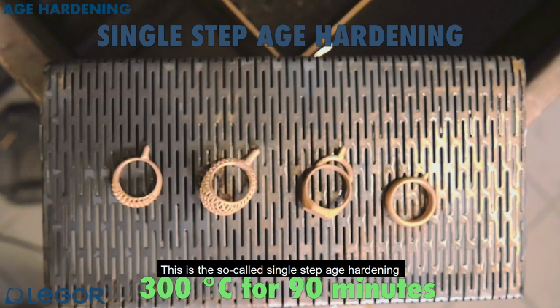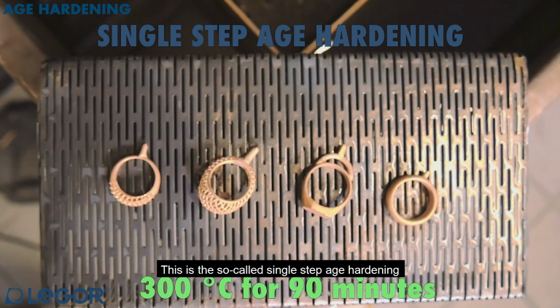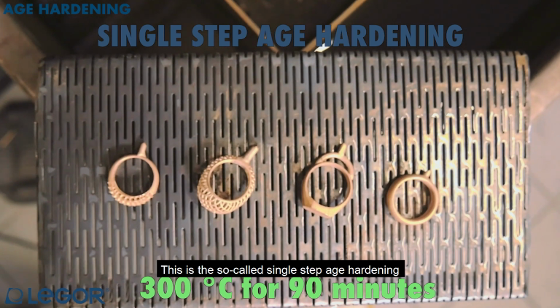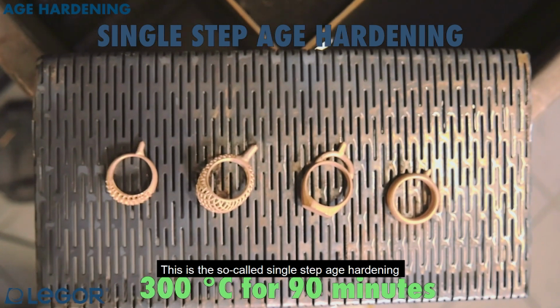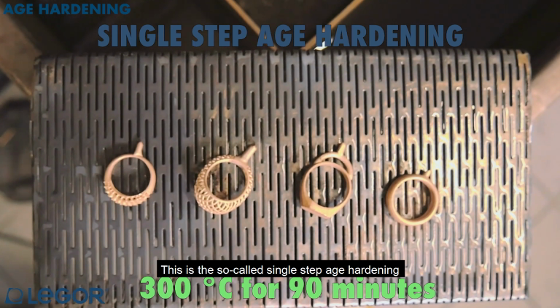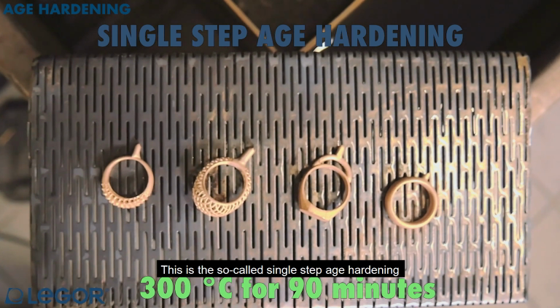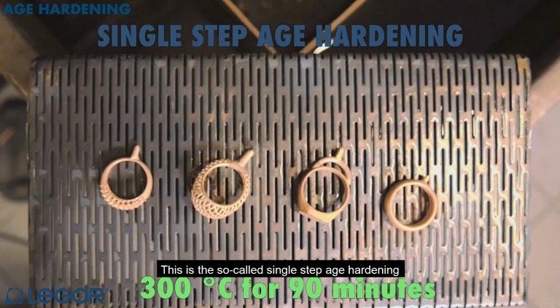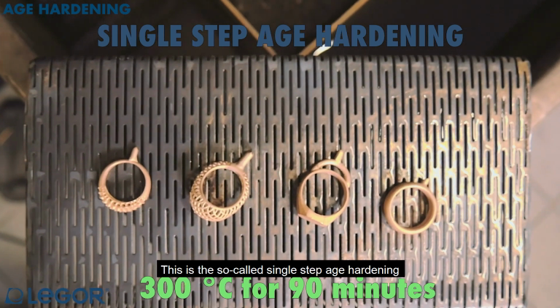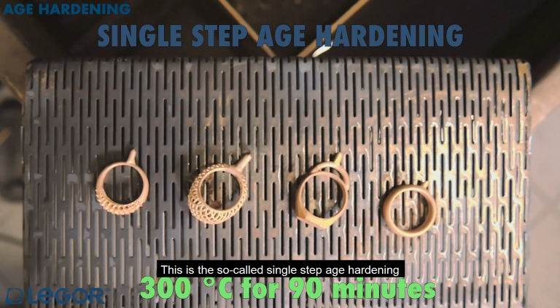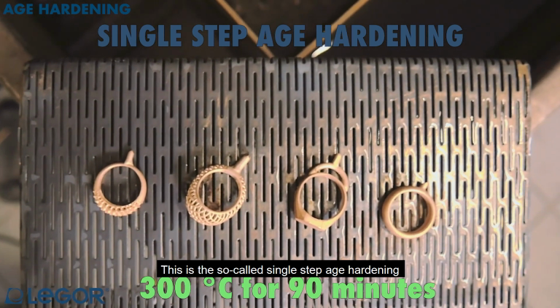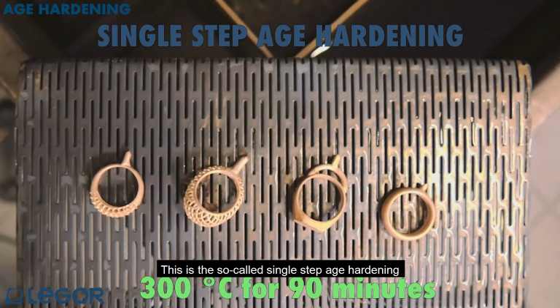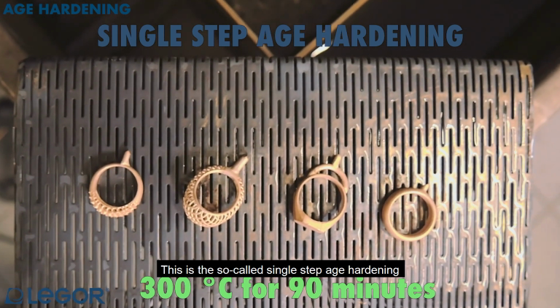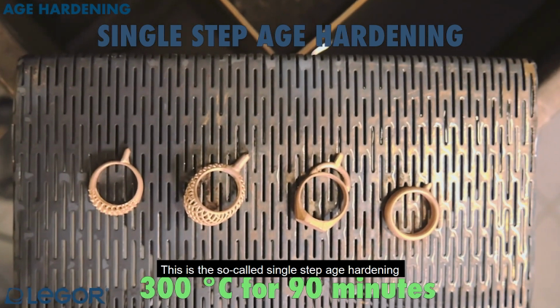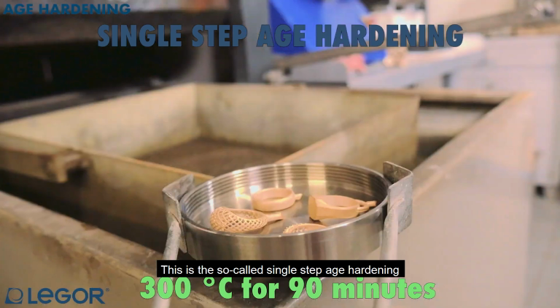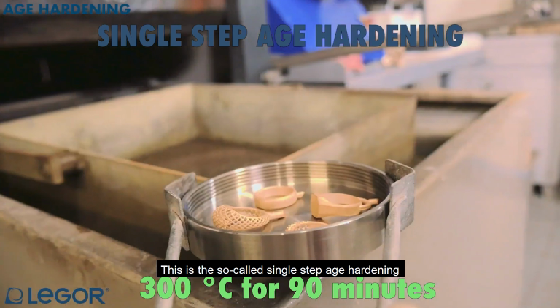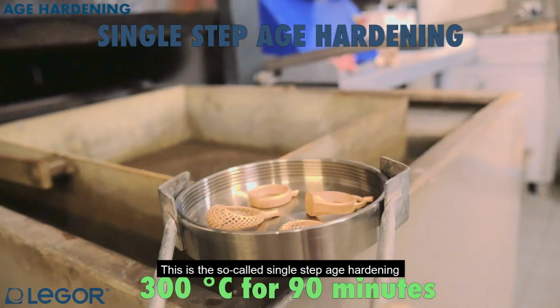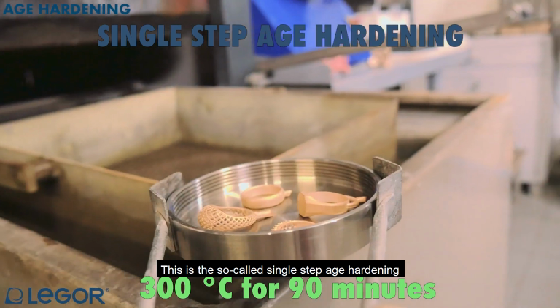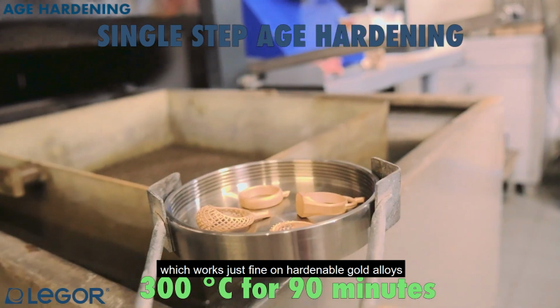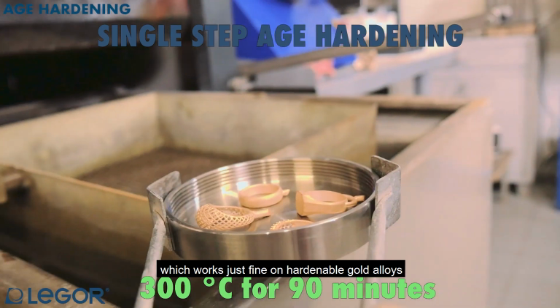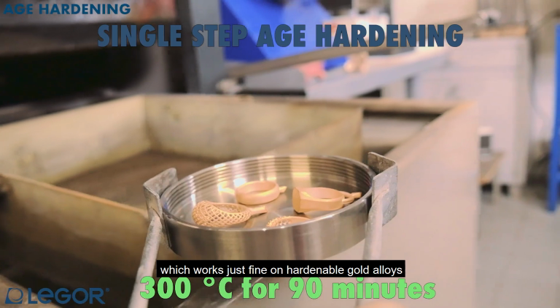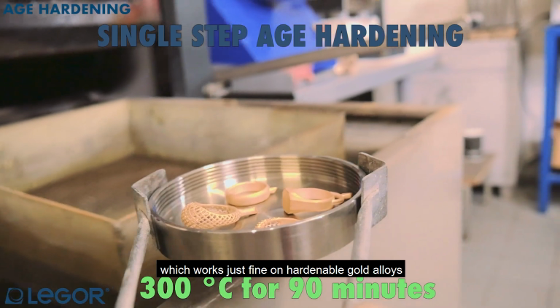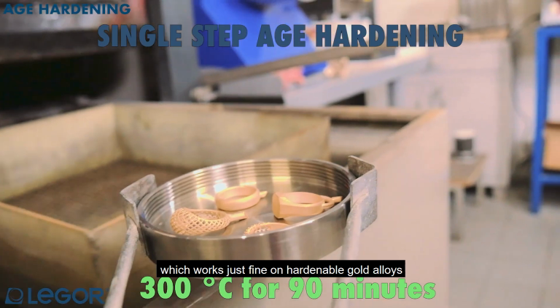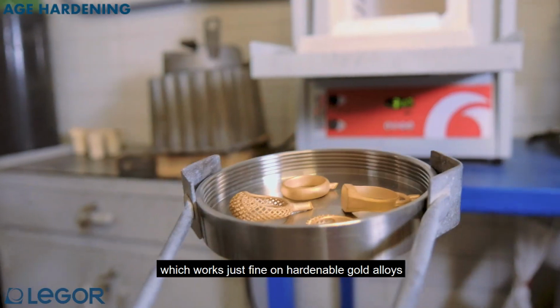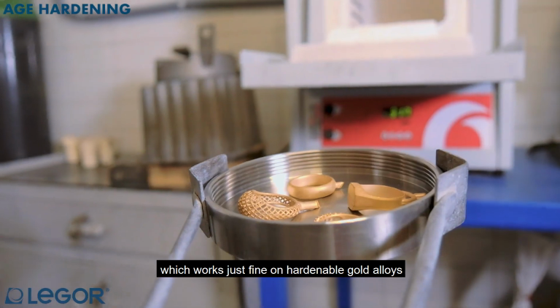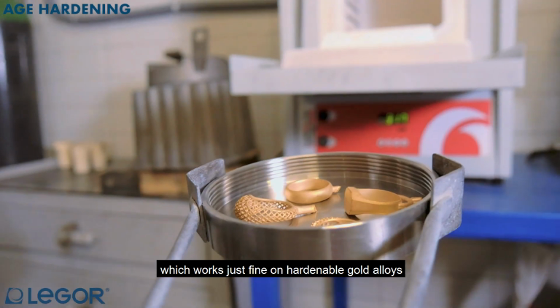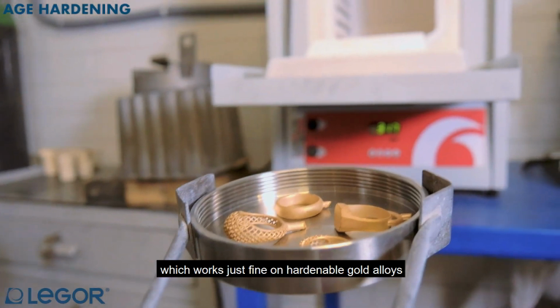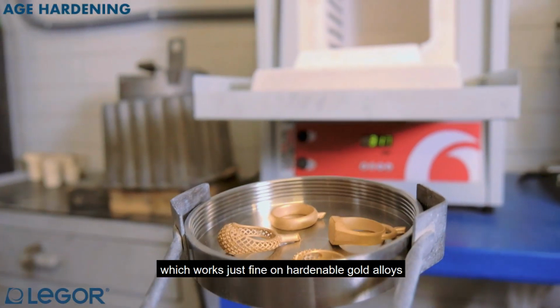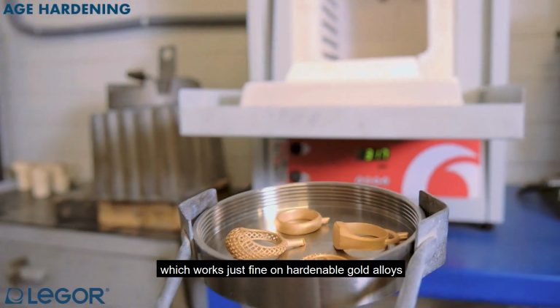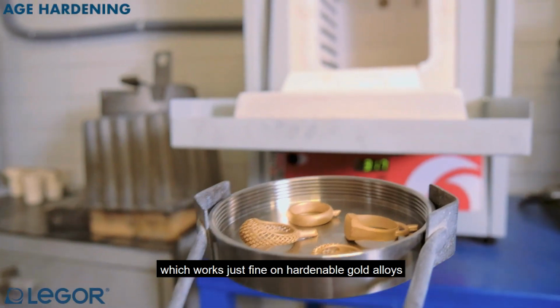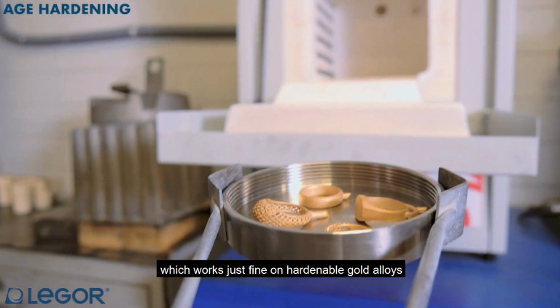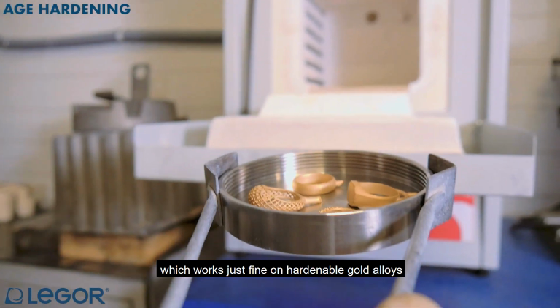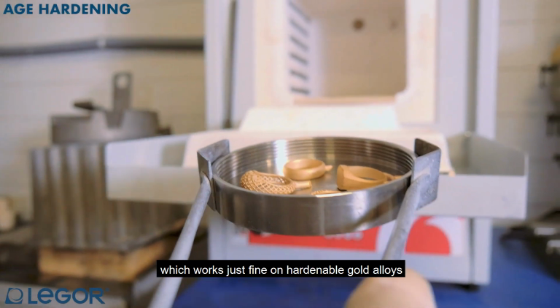This is the so-called single-step age hardening, which works just fine on hardenable gold alloys.